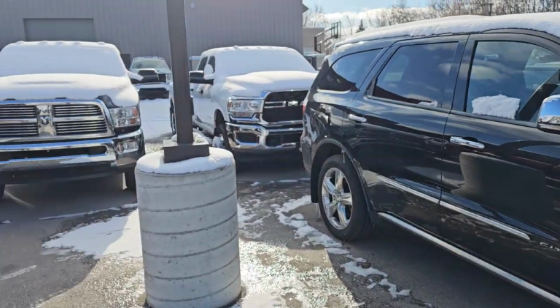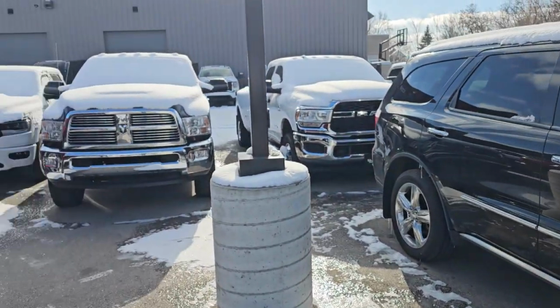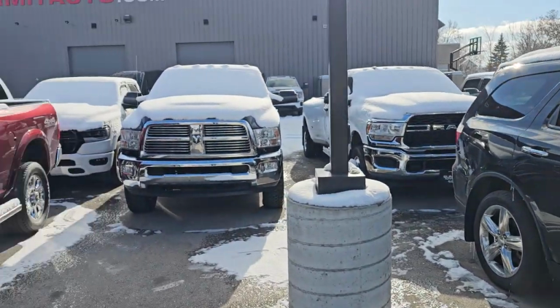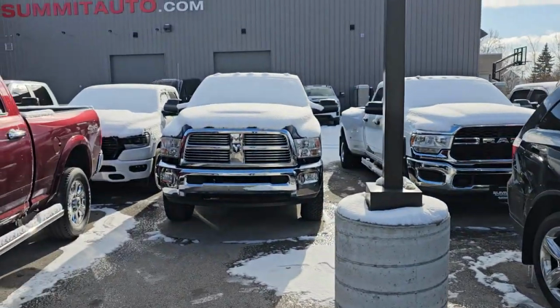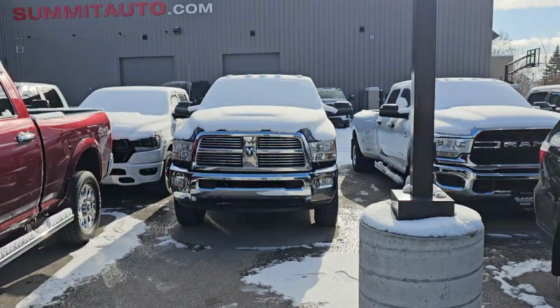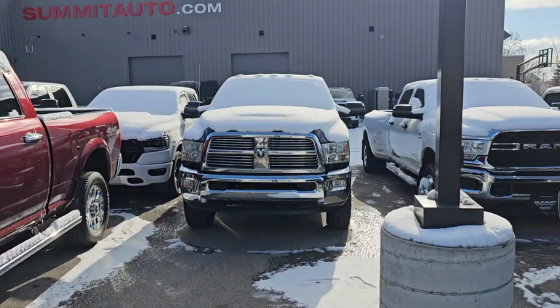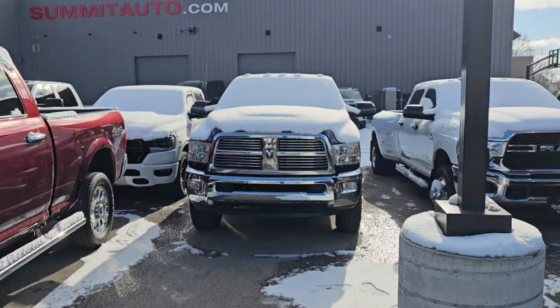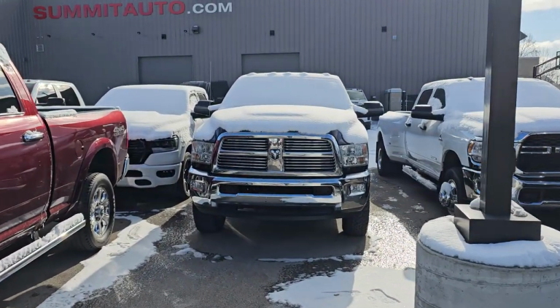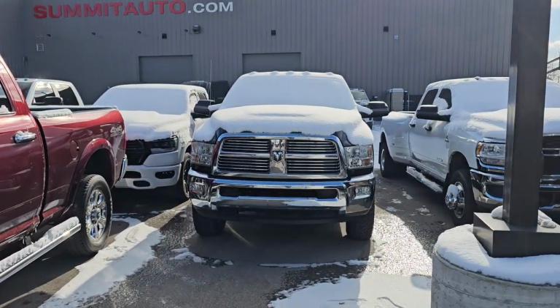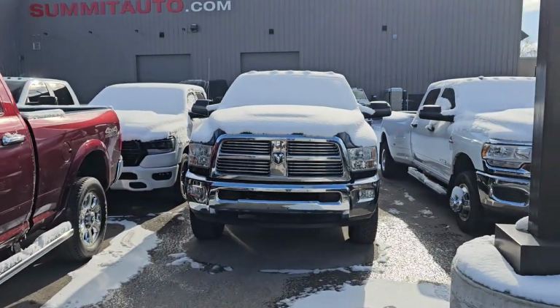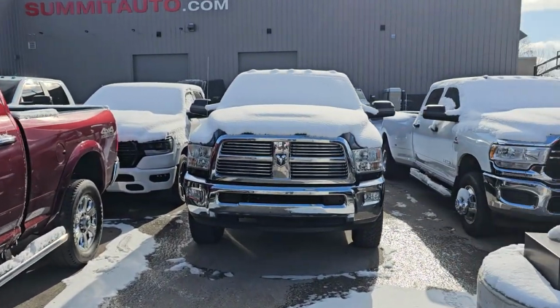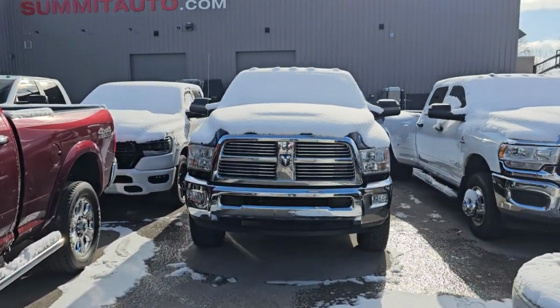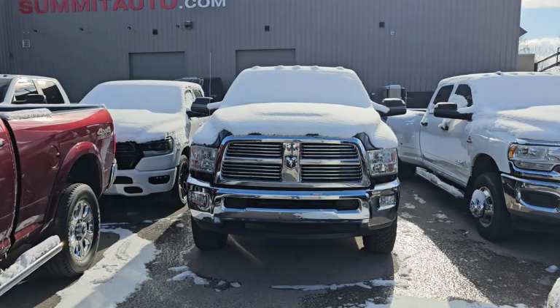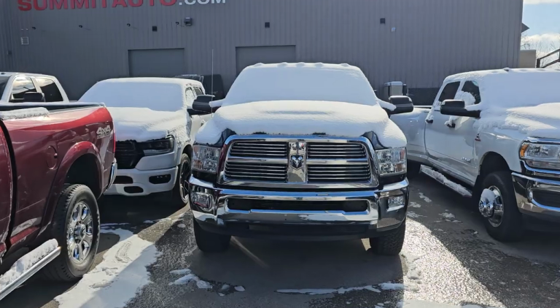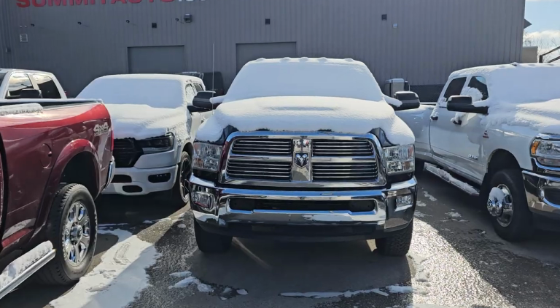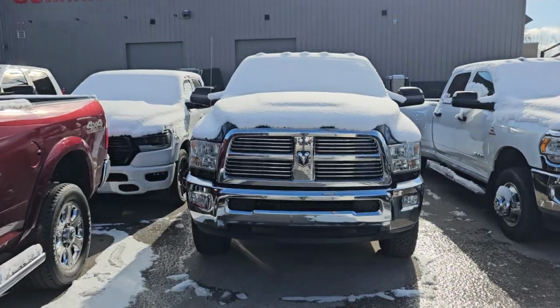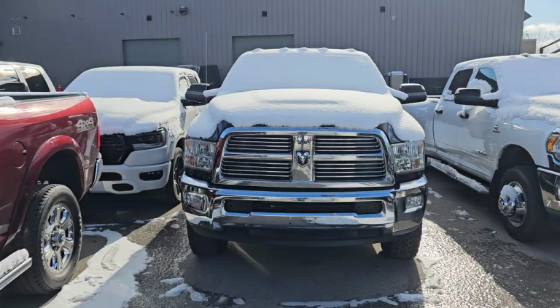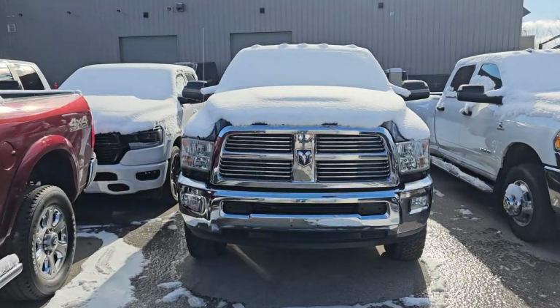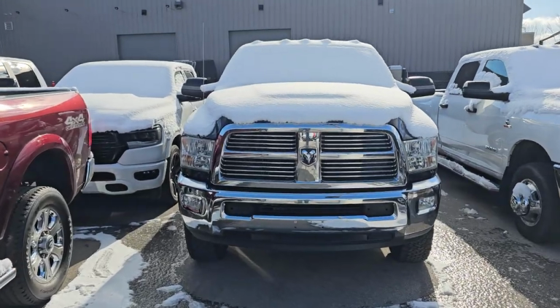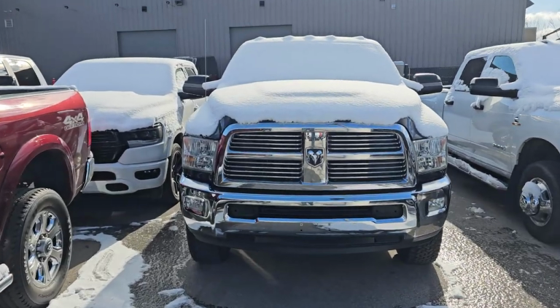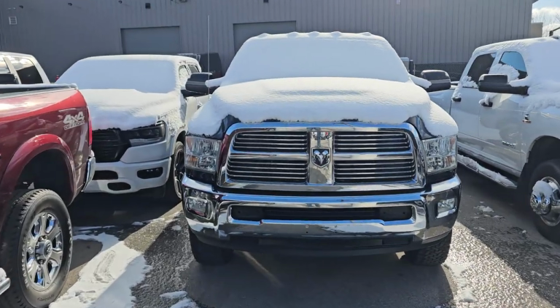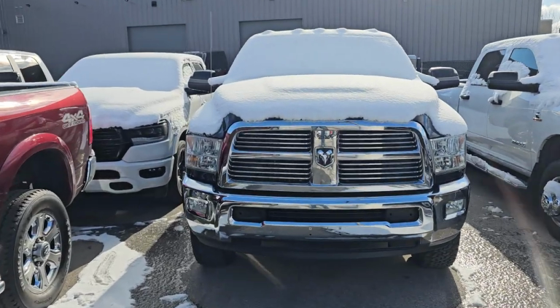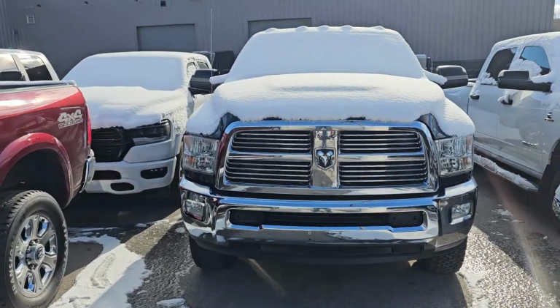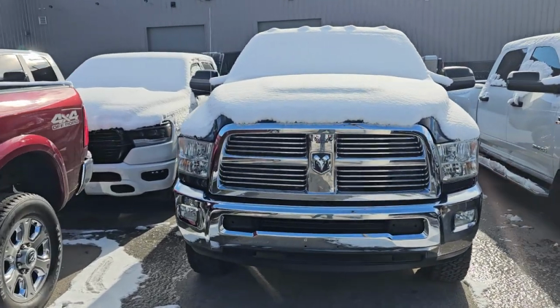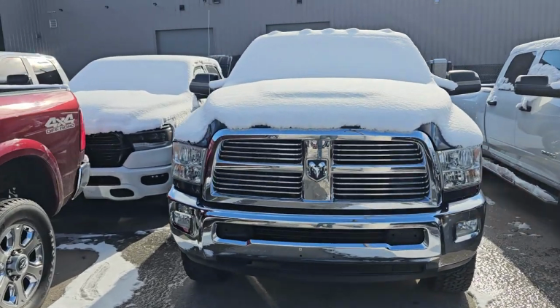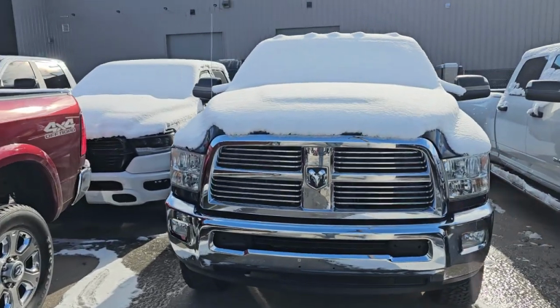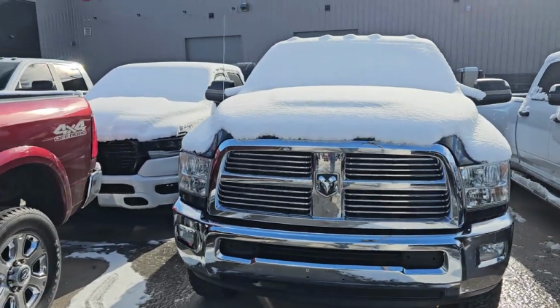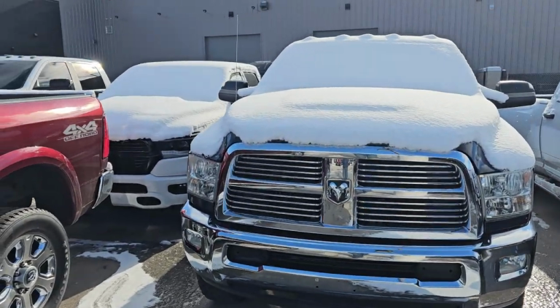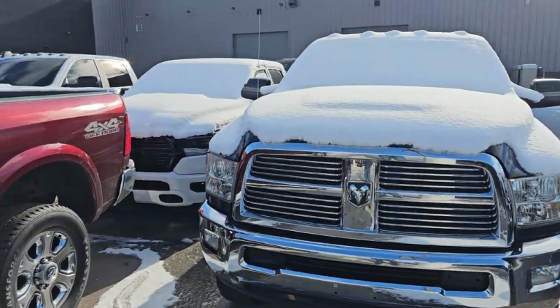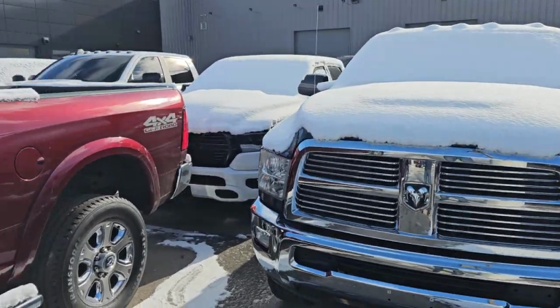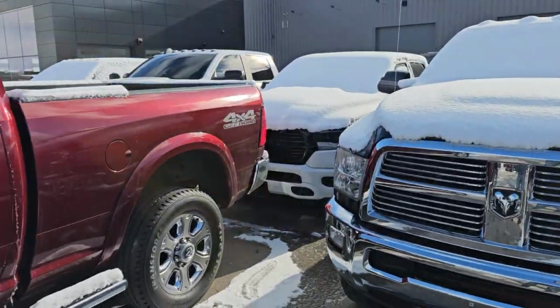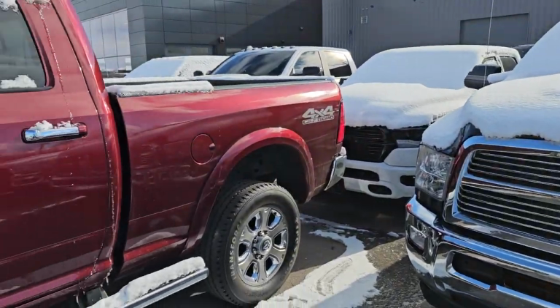This is a trade-in. I have no idea what it's for — I don't have keys and I don't know the stock number. Got to figure that out.